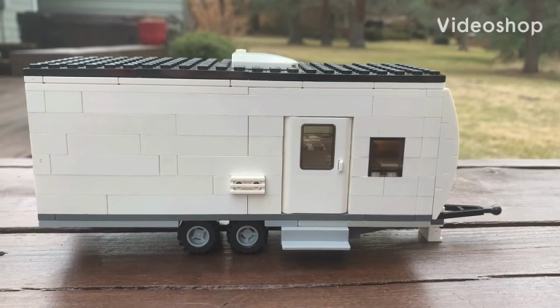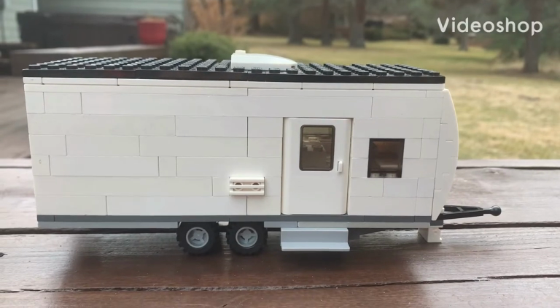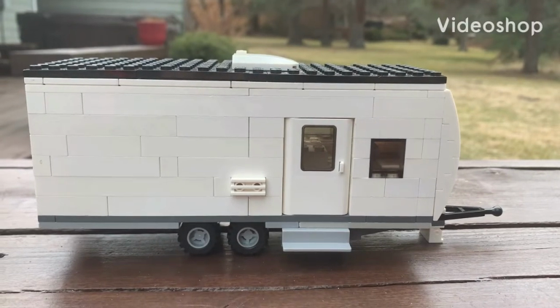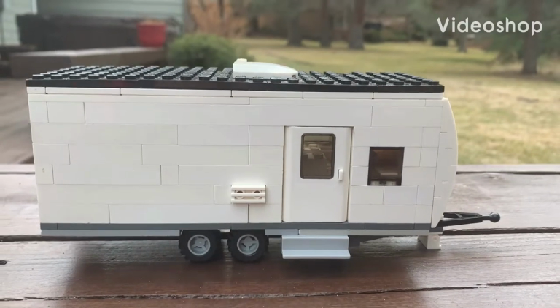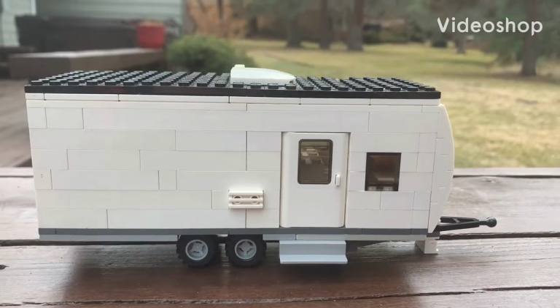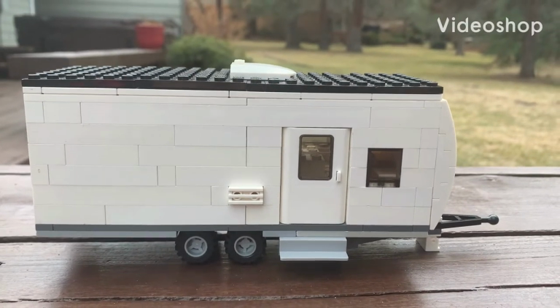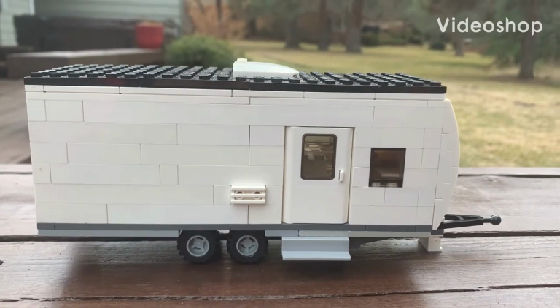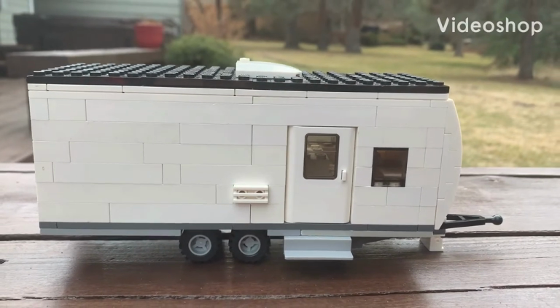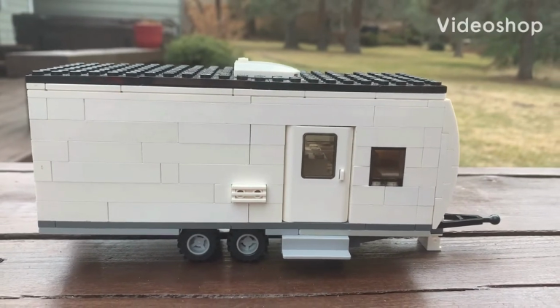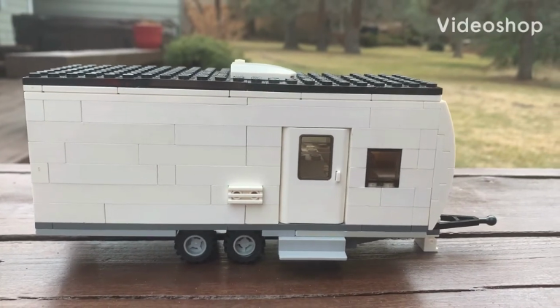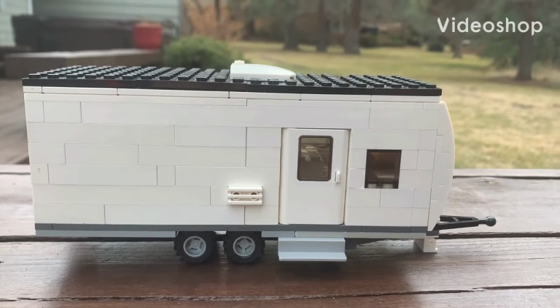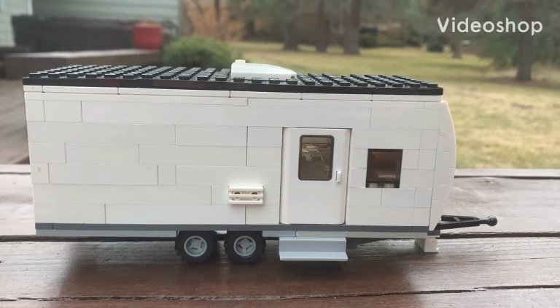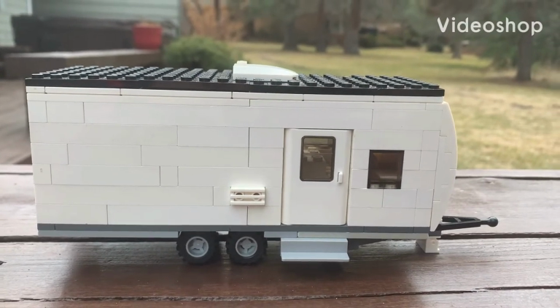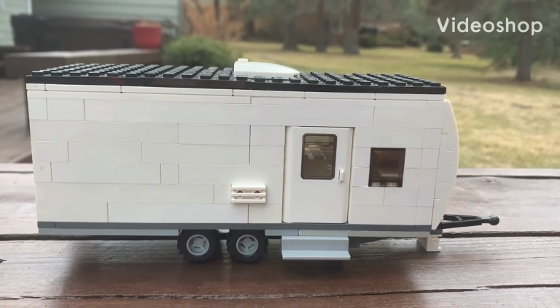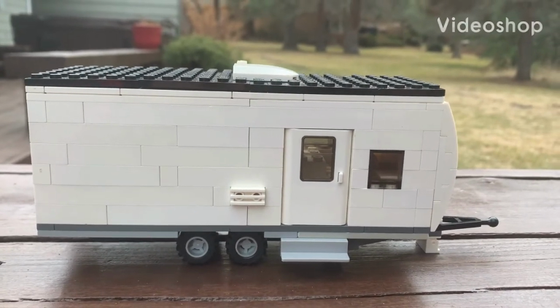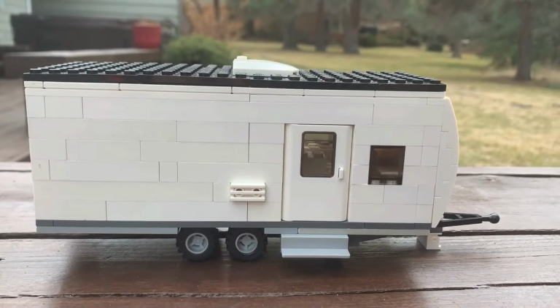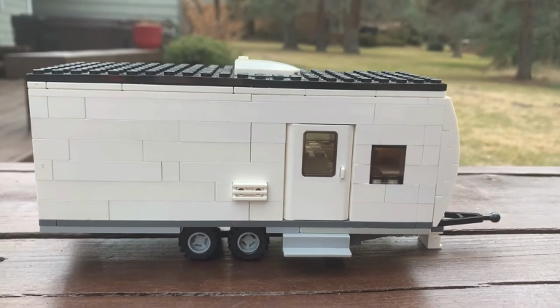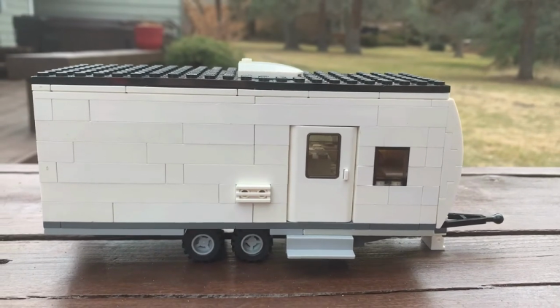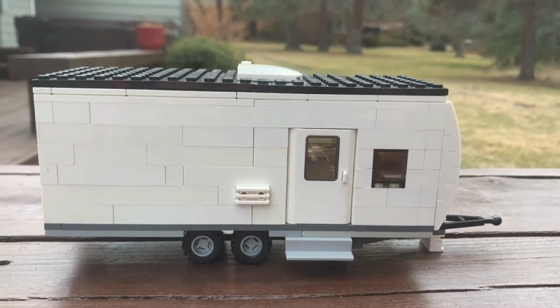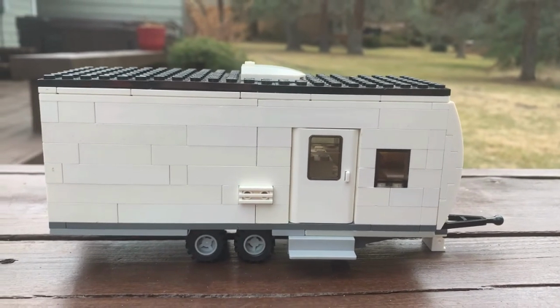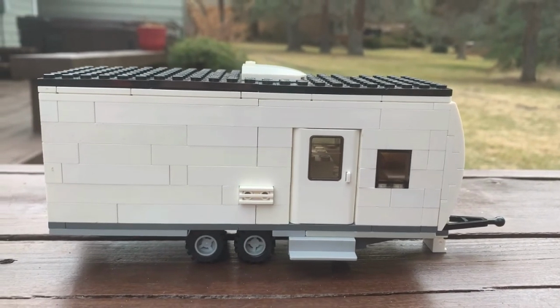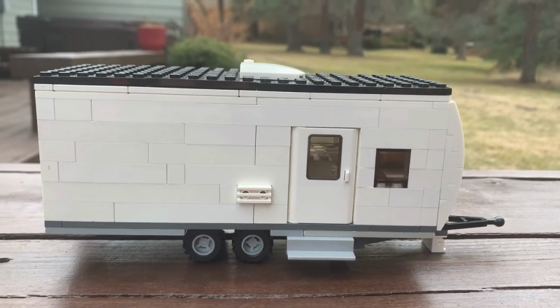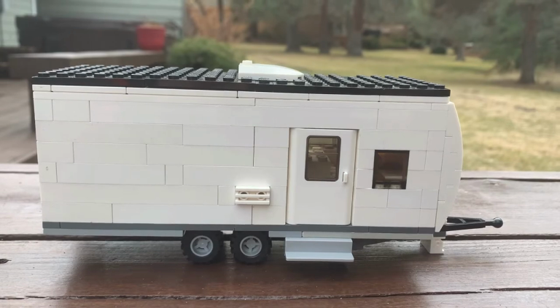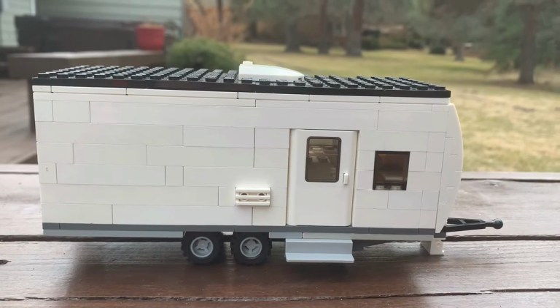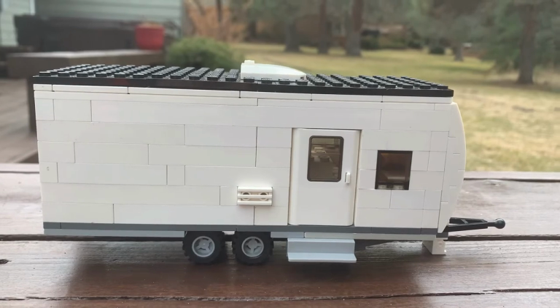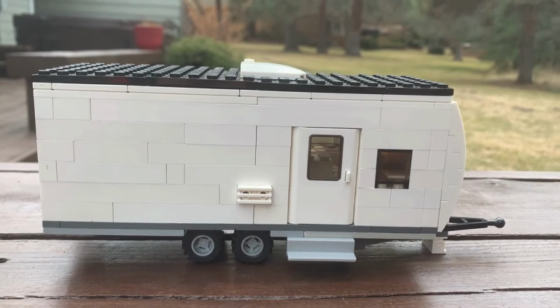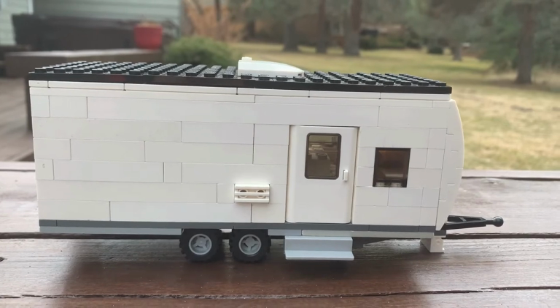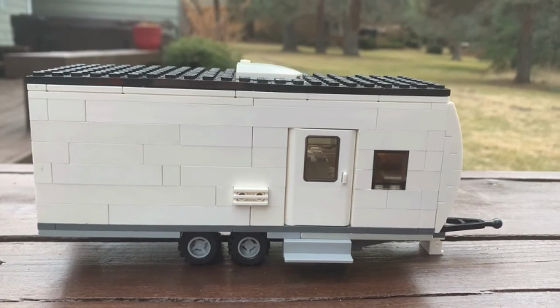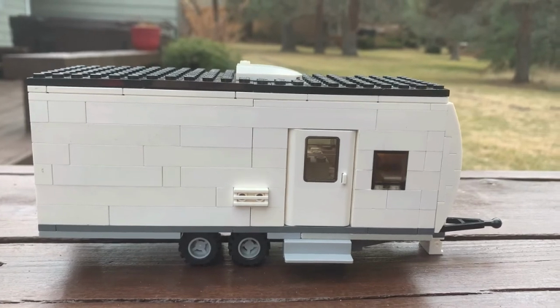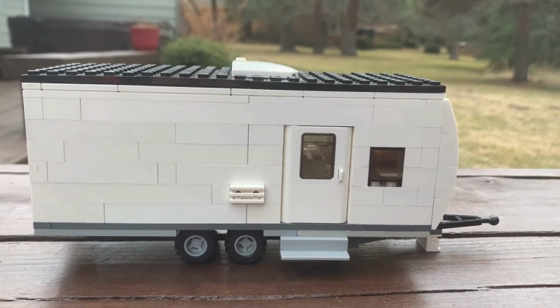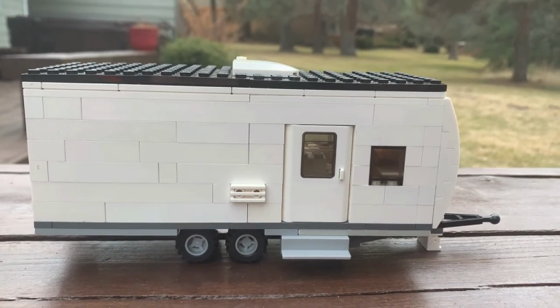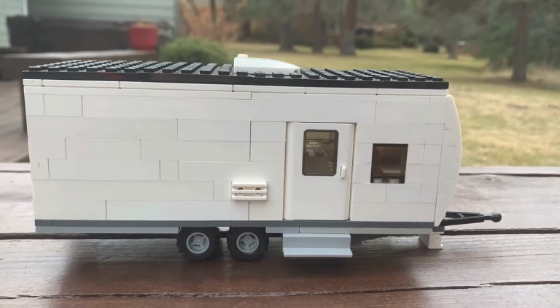Hey everyone, welcome back to Bring the Bricks. Today we are going to be looking at a Rockwood Minilite 2506S.